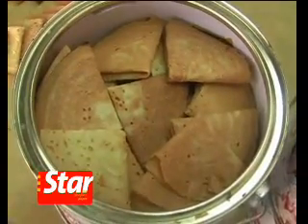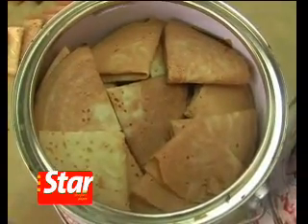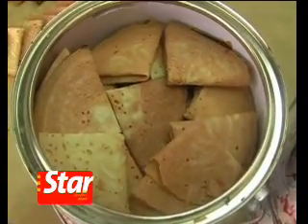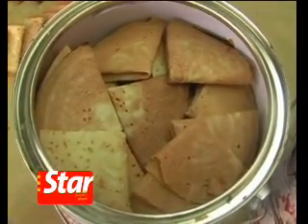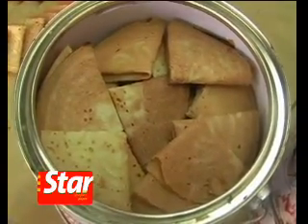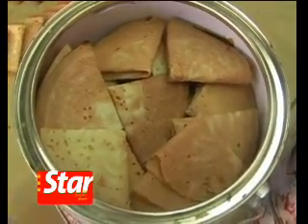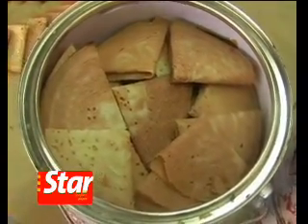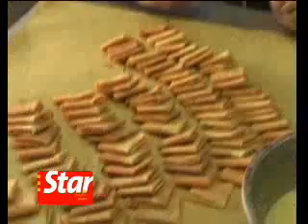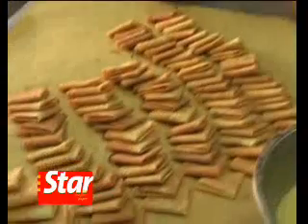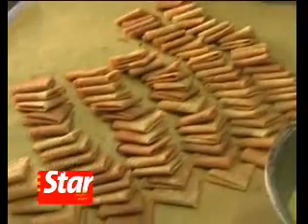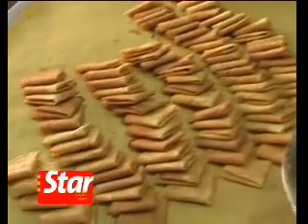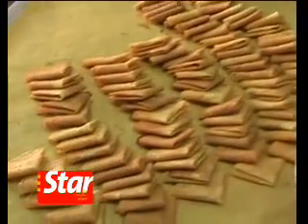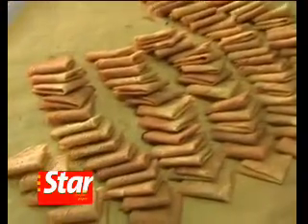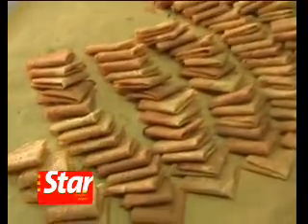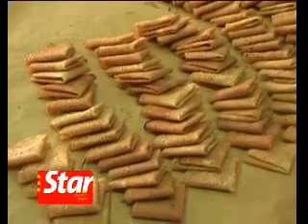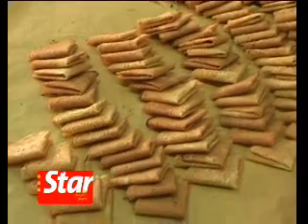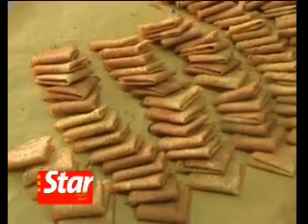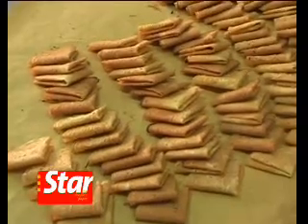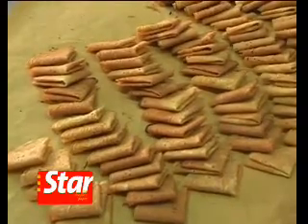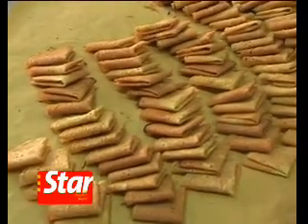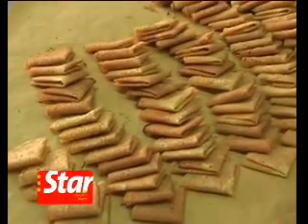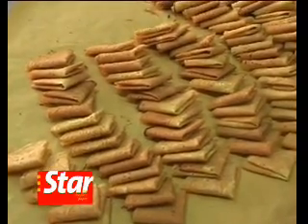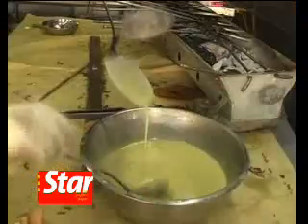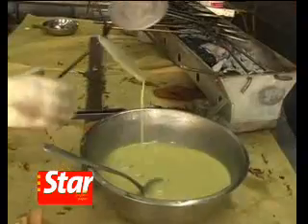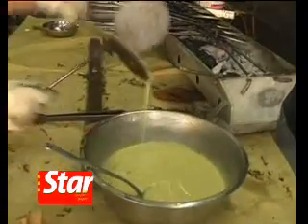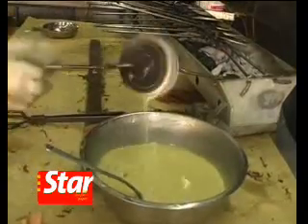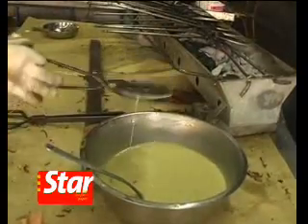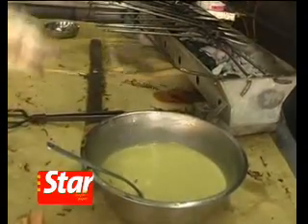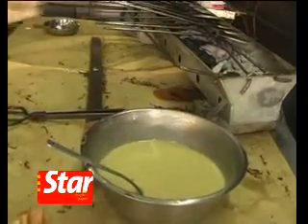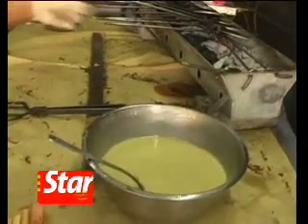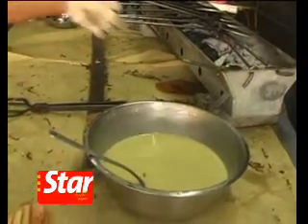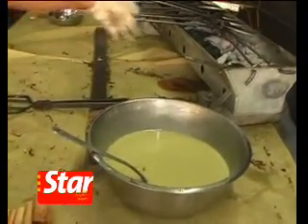Just make sure they're stashed somewhere safe, because for all we know, these delightful crunchy biscuits are gobbled down faster than they can be replenished.